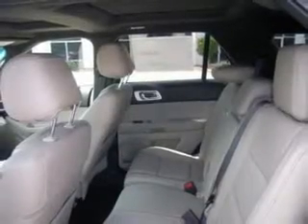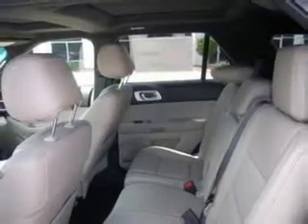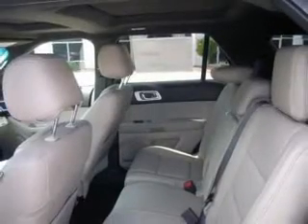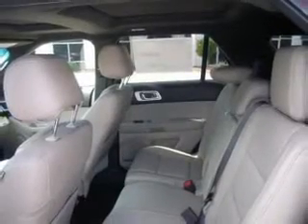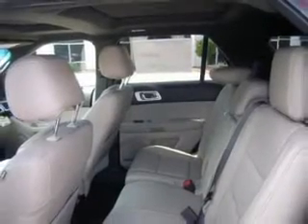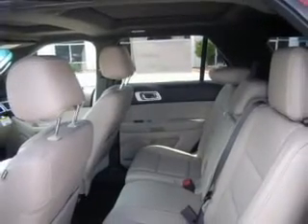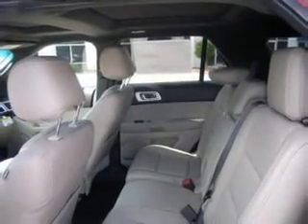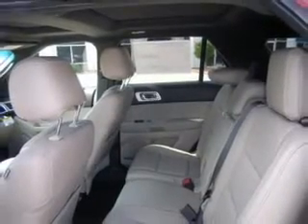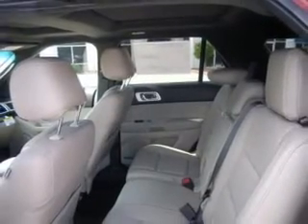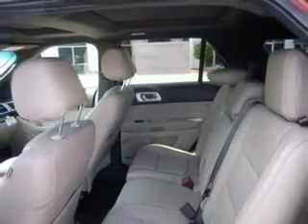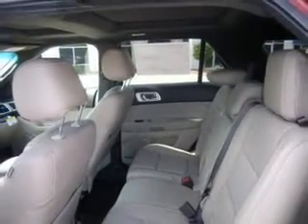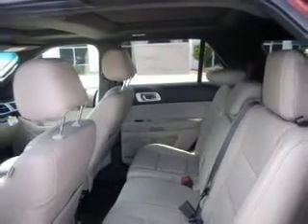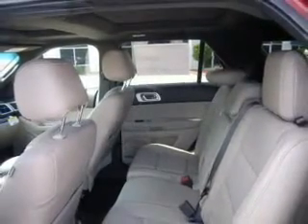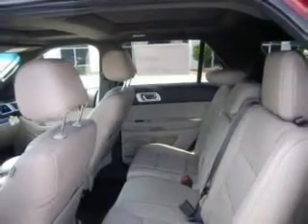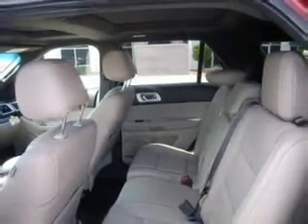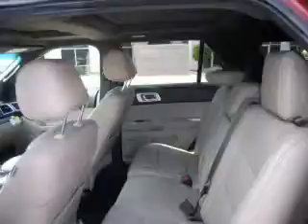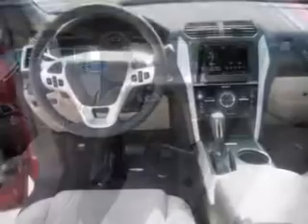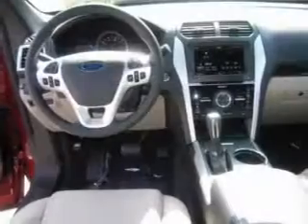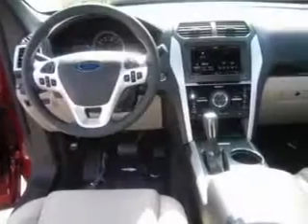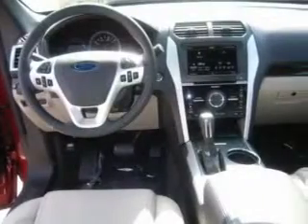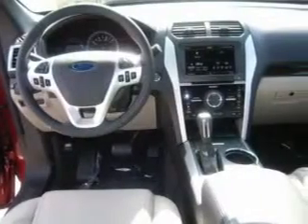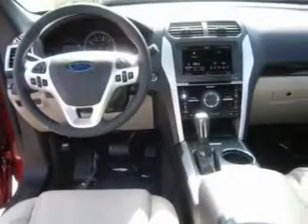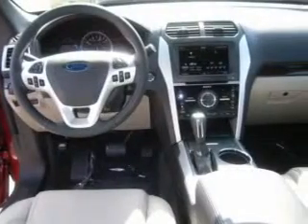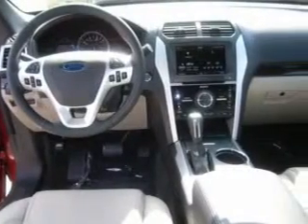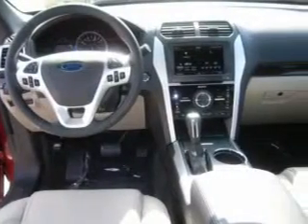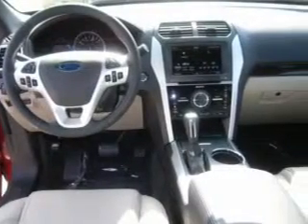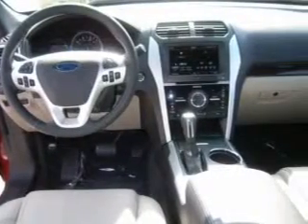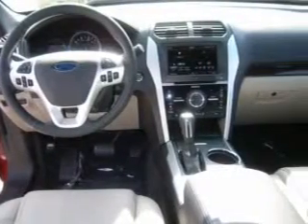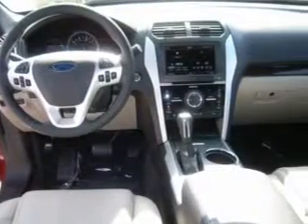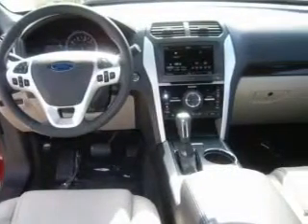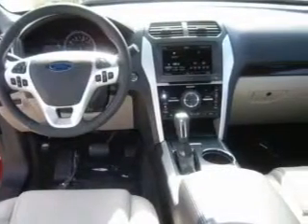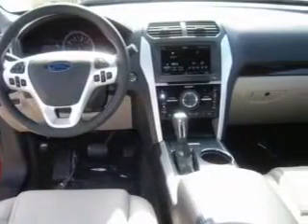leather seats, power door locks, power windows, cruise control, Bluetooth wireless, and AM-FM stereo with a CD player.